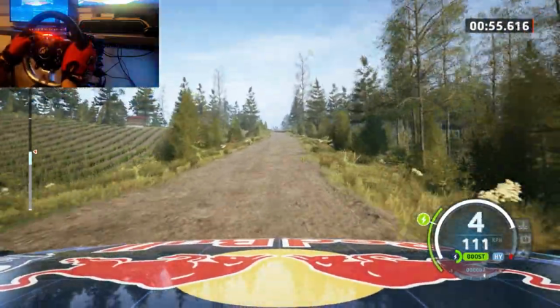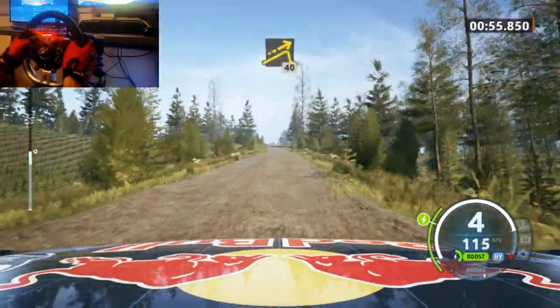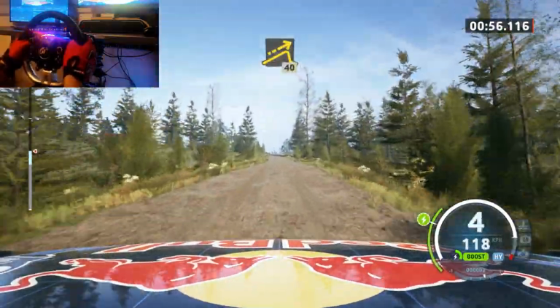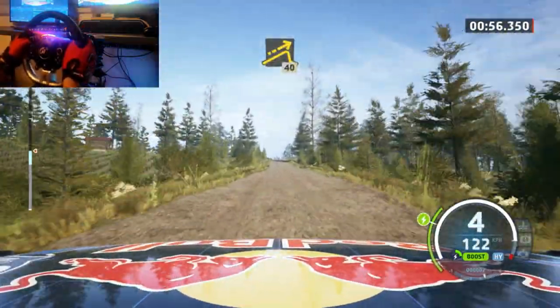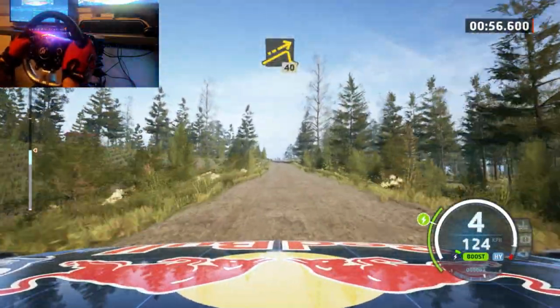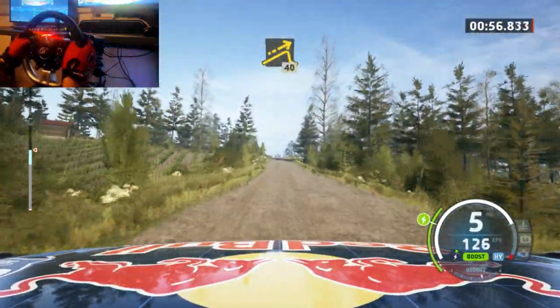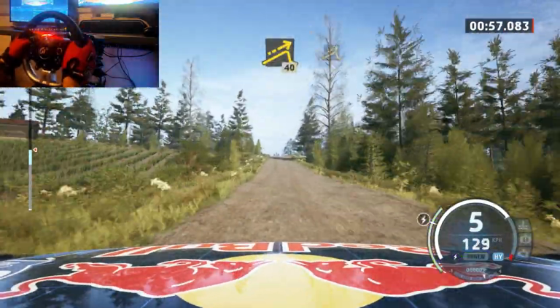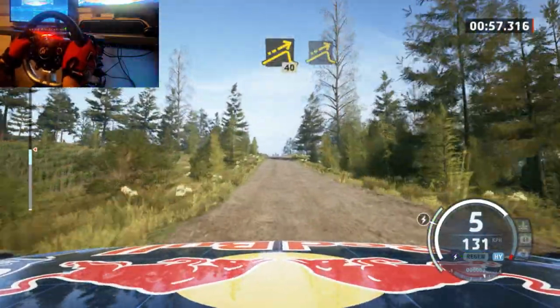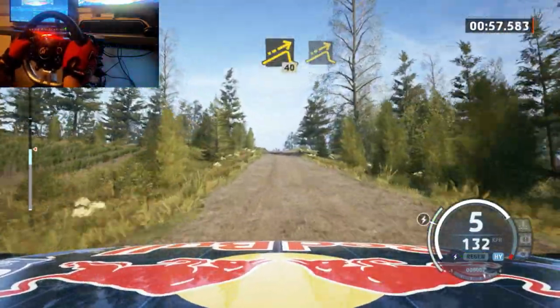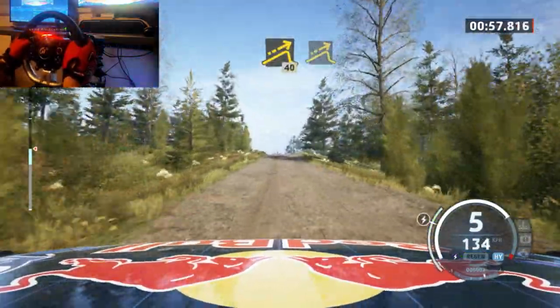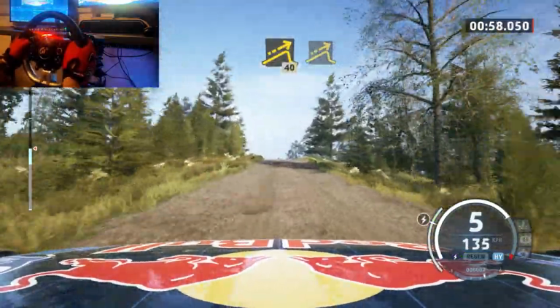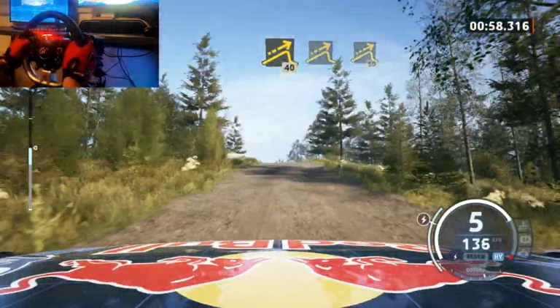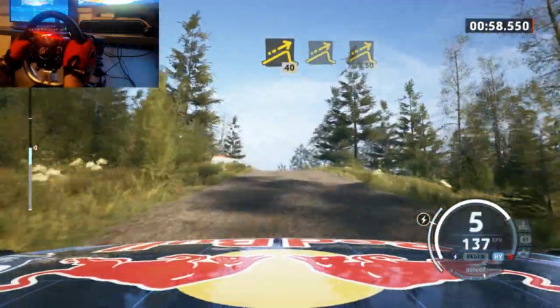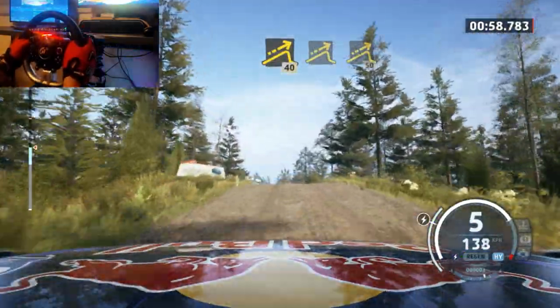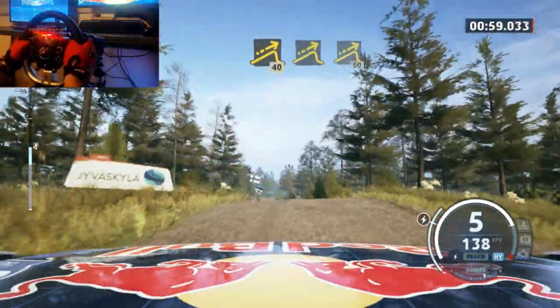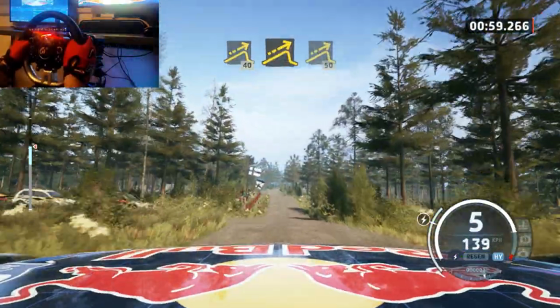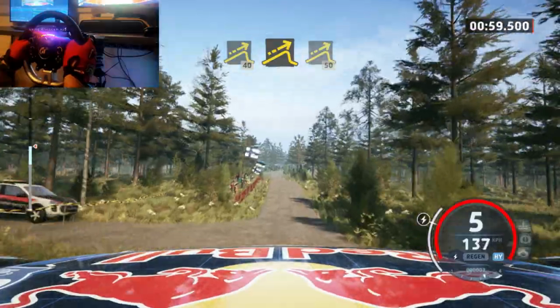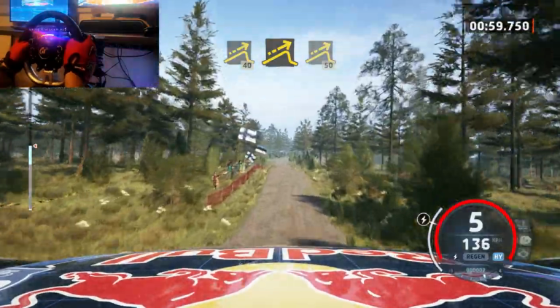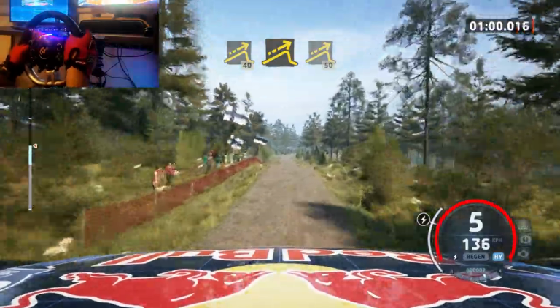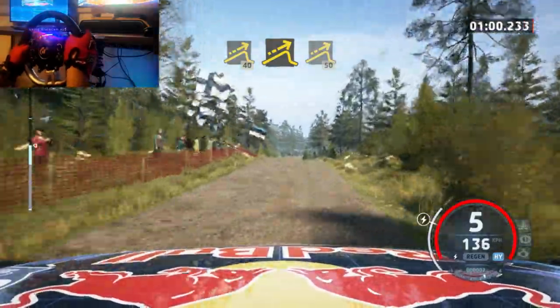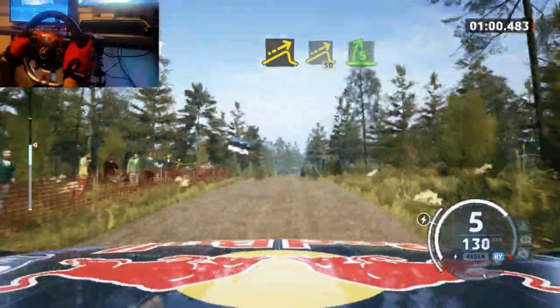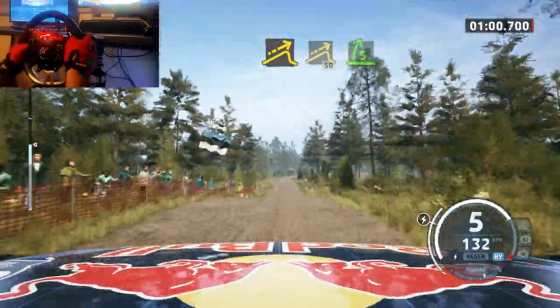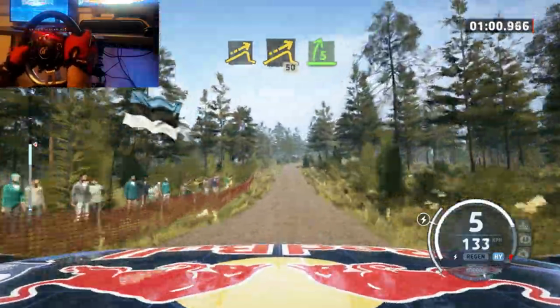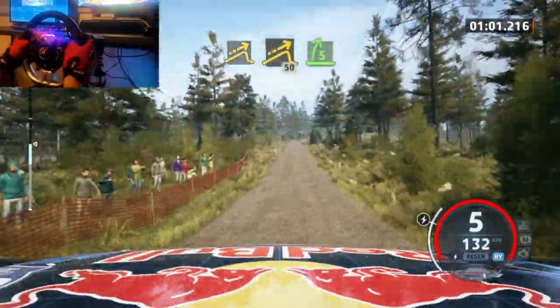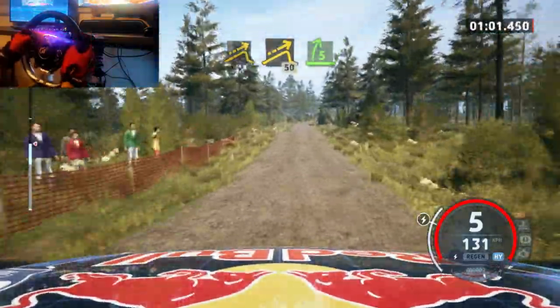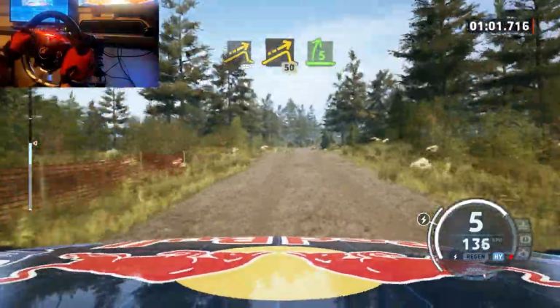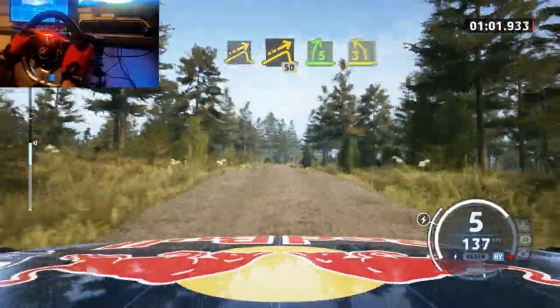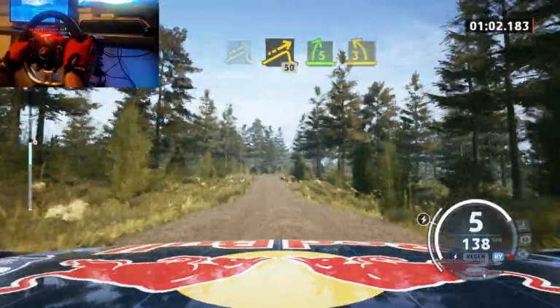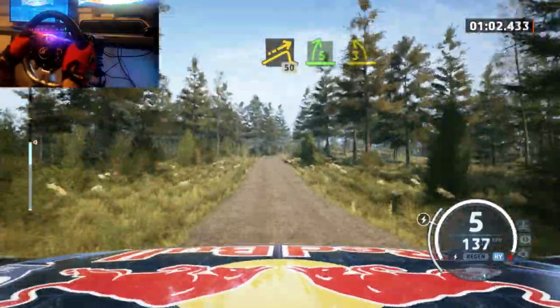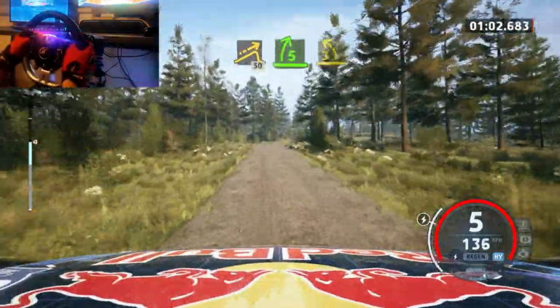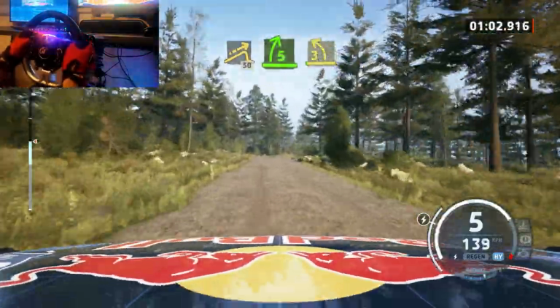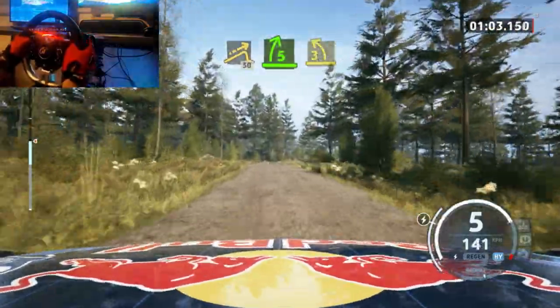Left of a big jump, 40, jump, and small jump, 50, 5 right, tightens to 3 left at the crest.